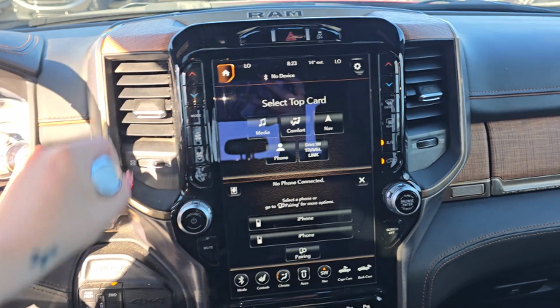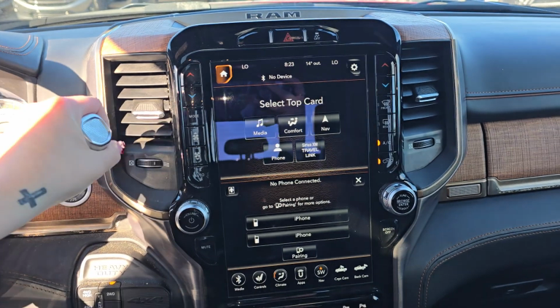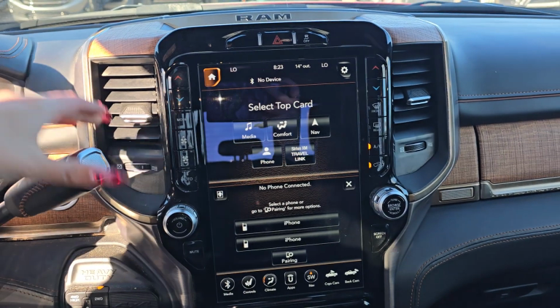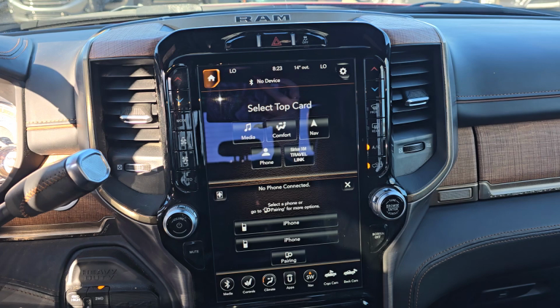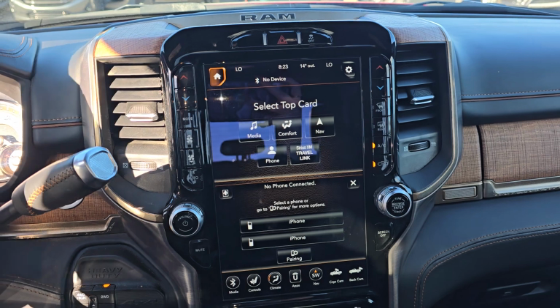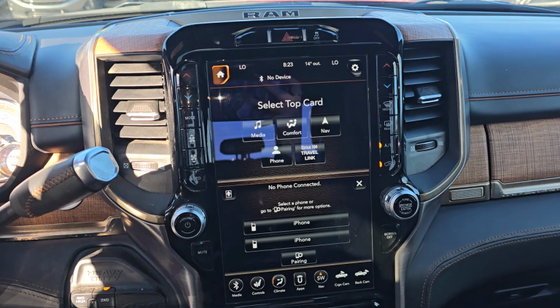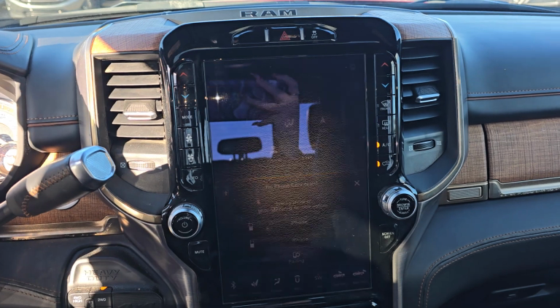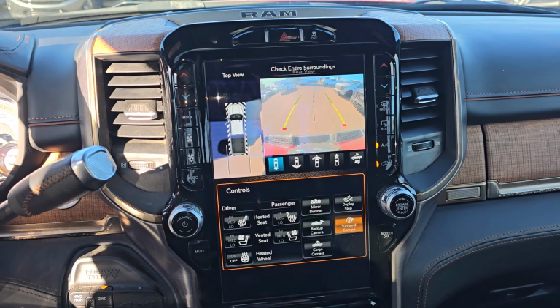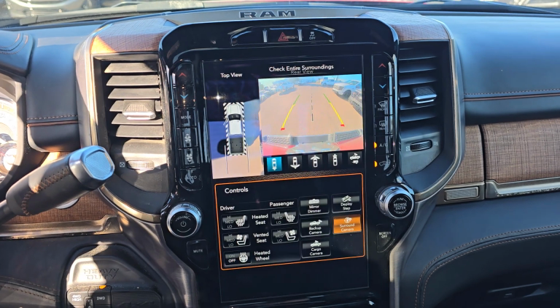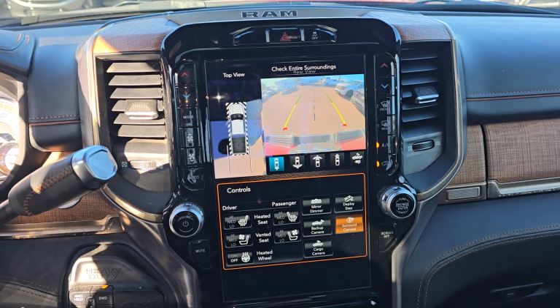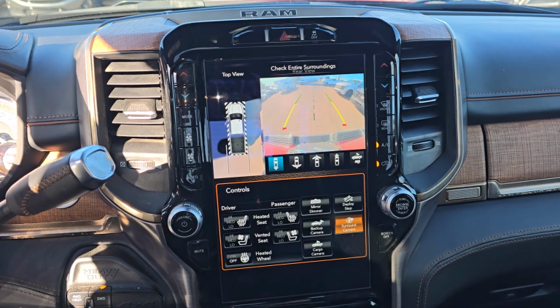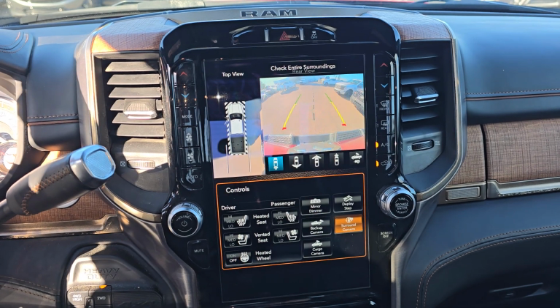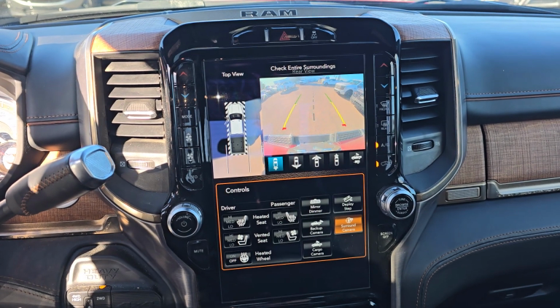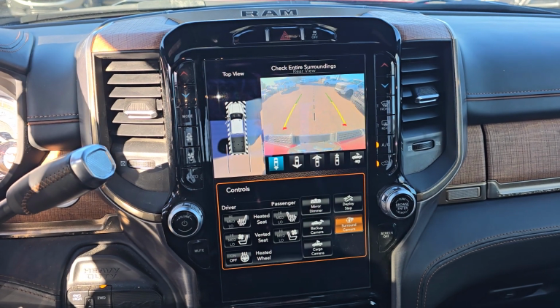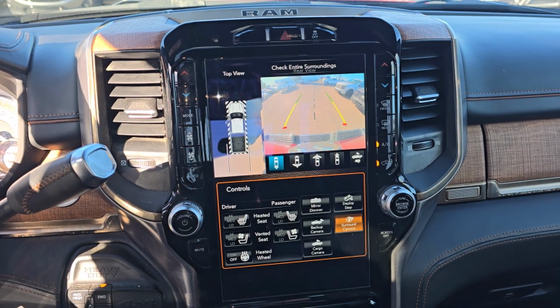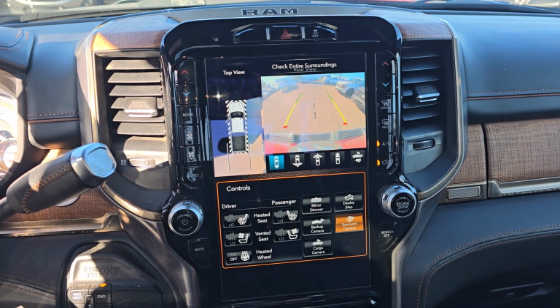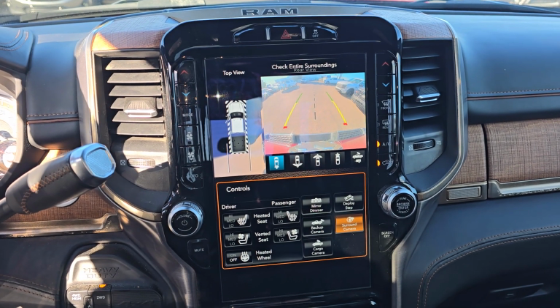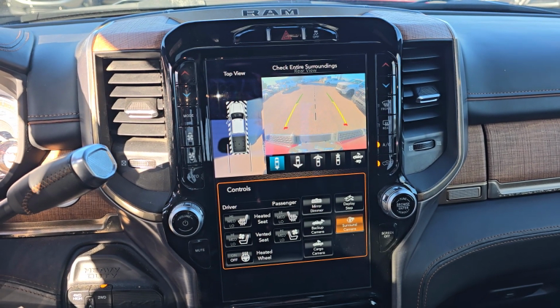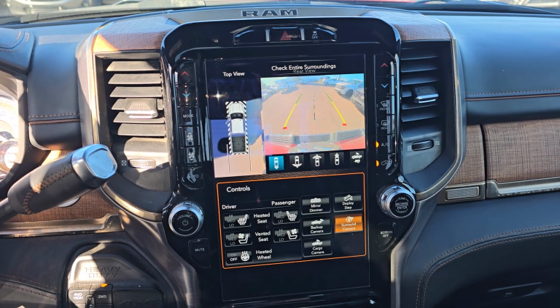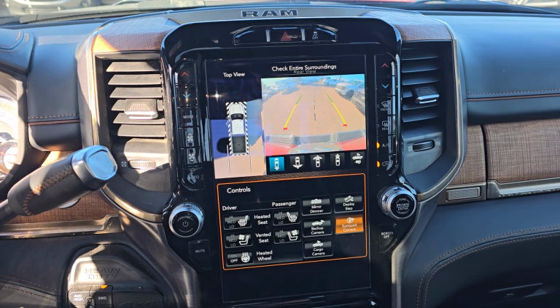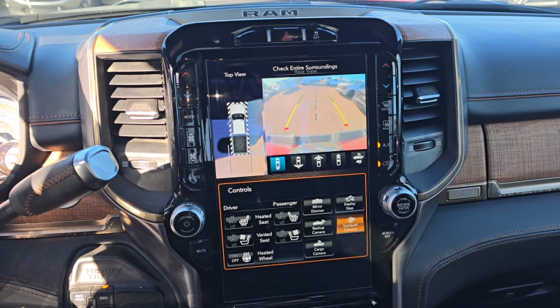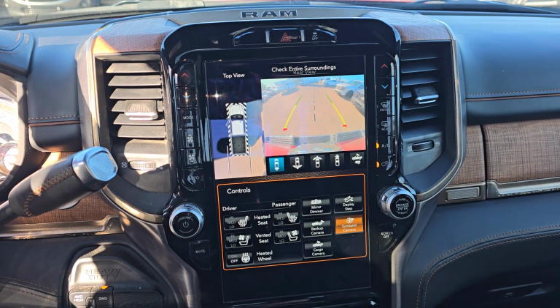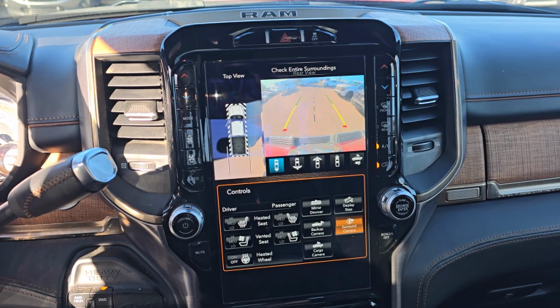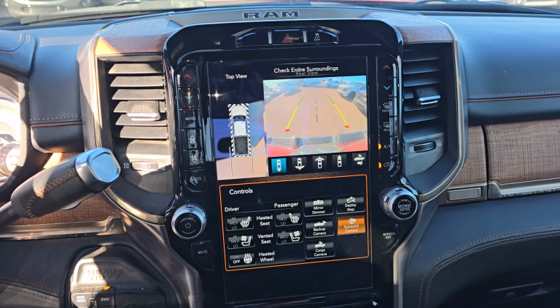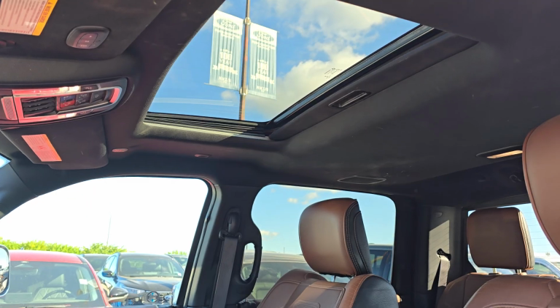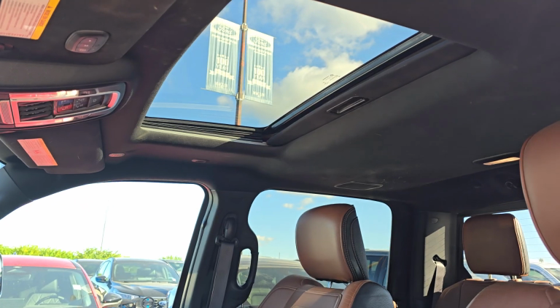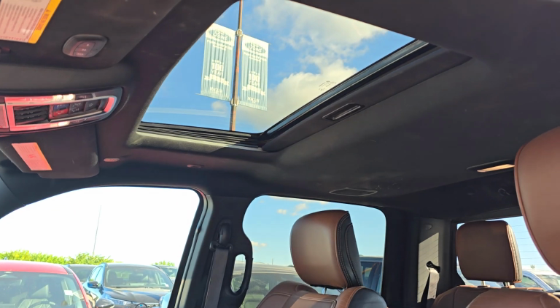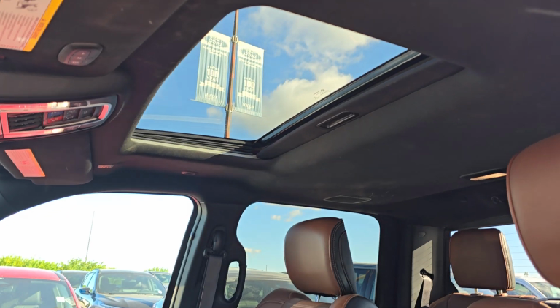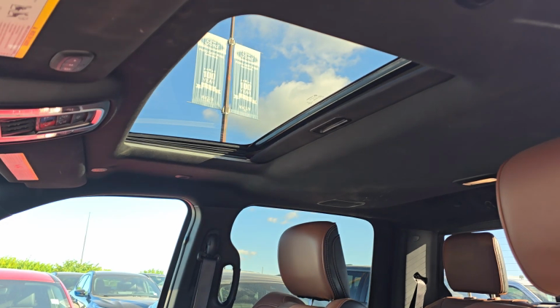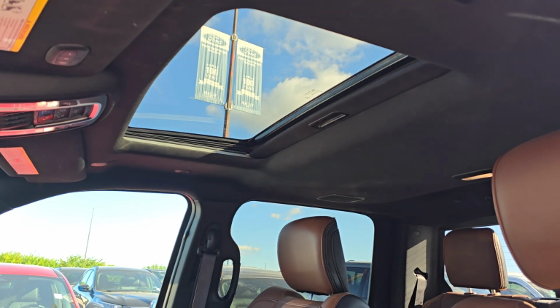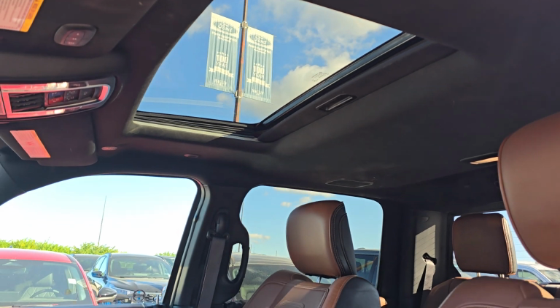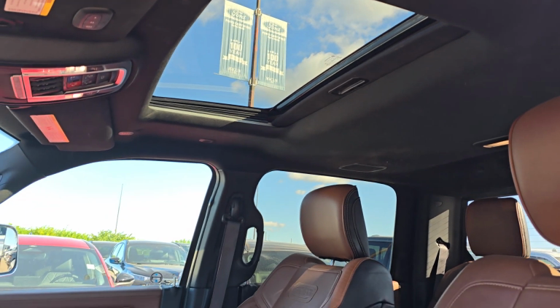You do have a backup camera as well as a 360 camera. We also have a sunroof.